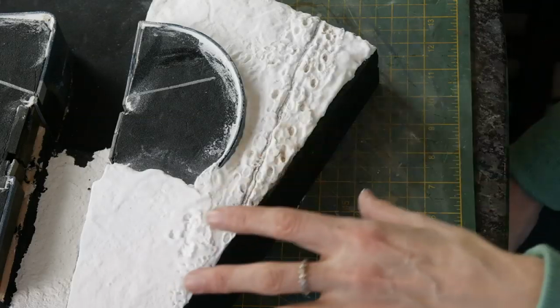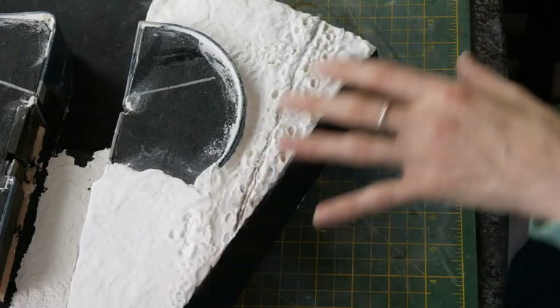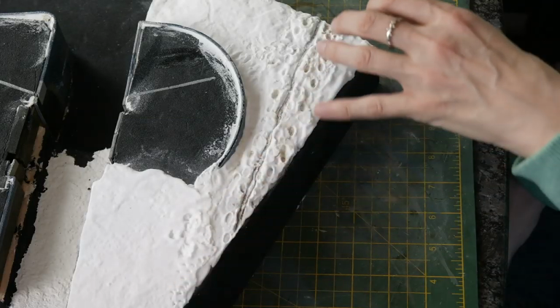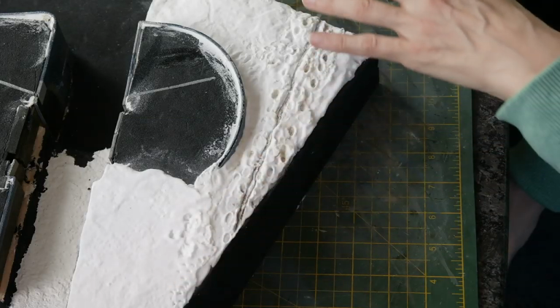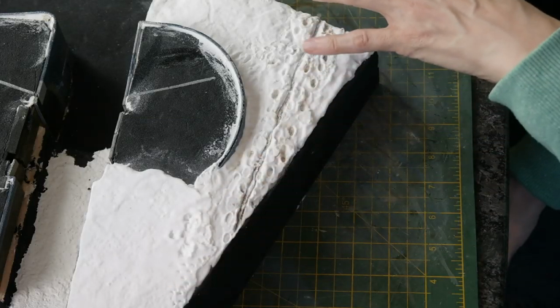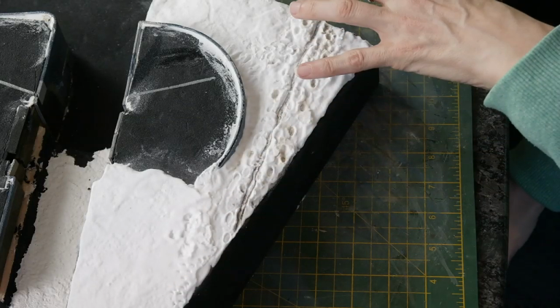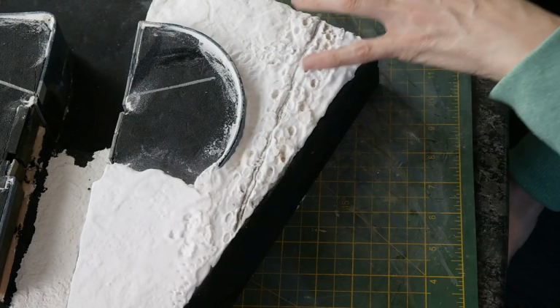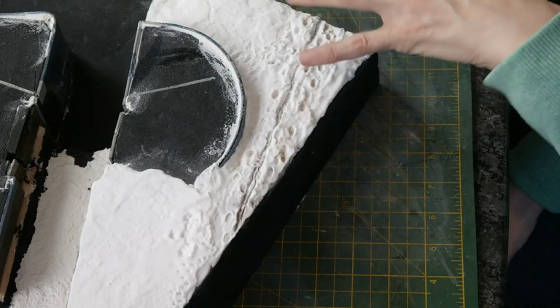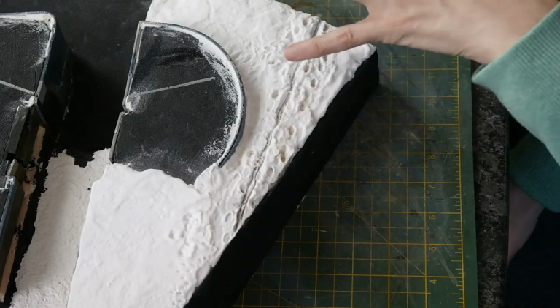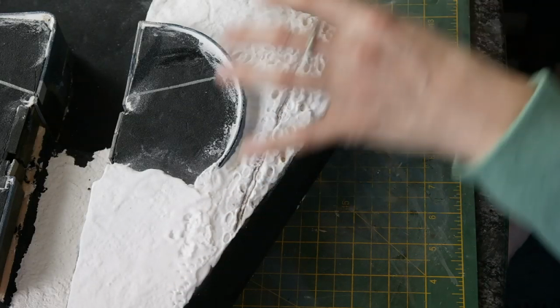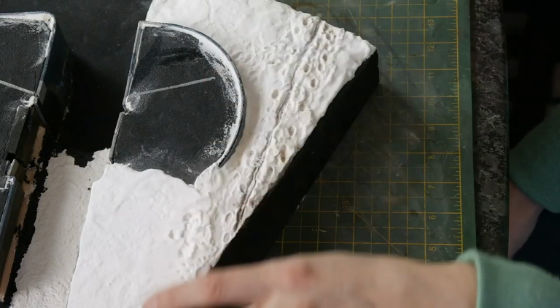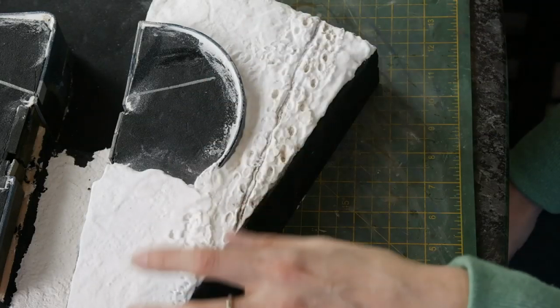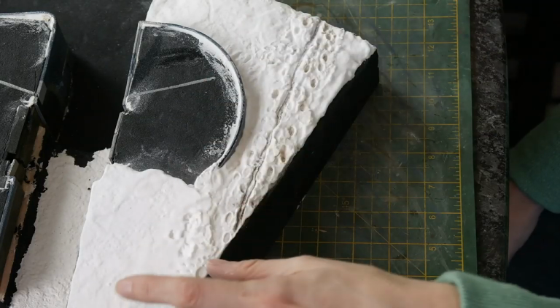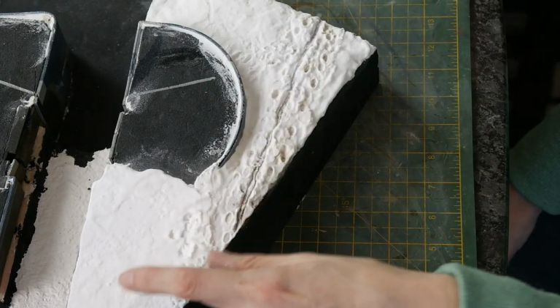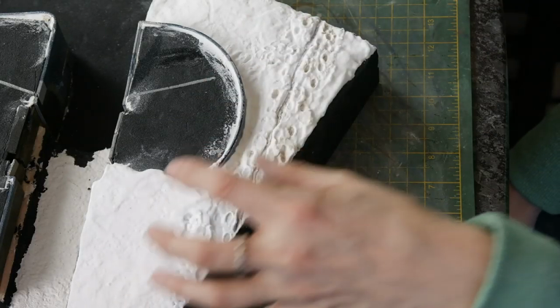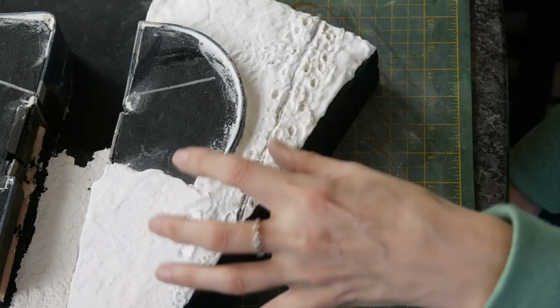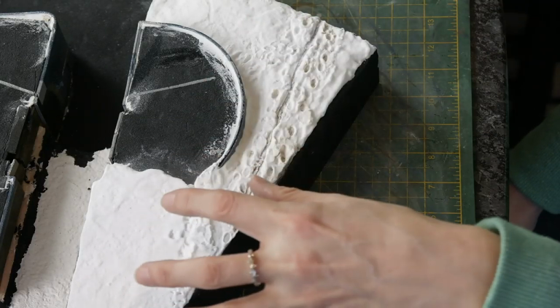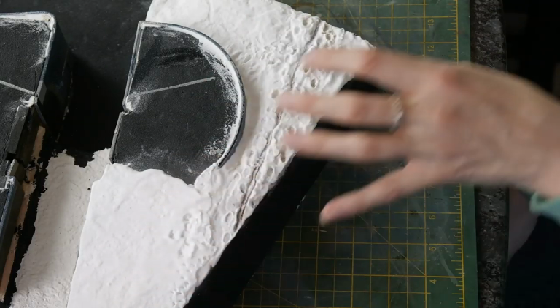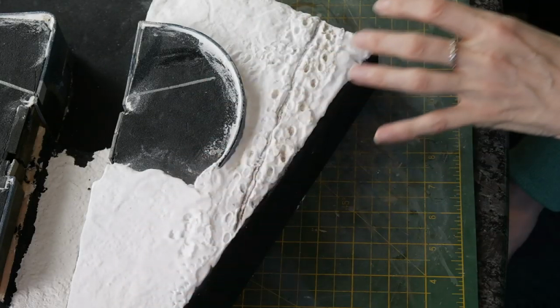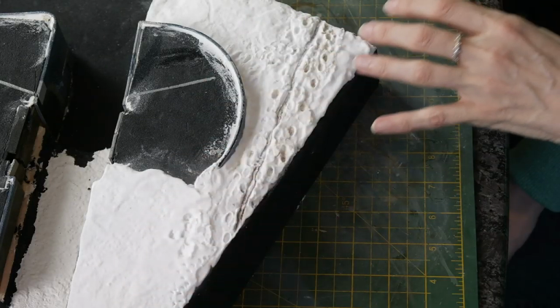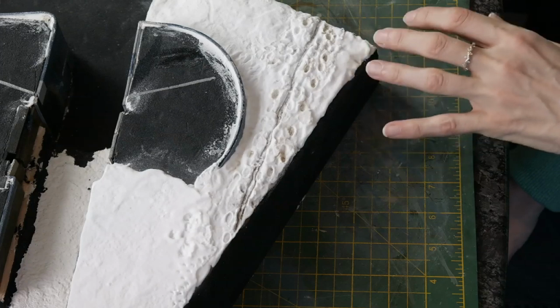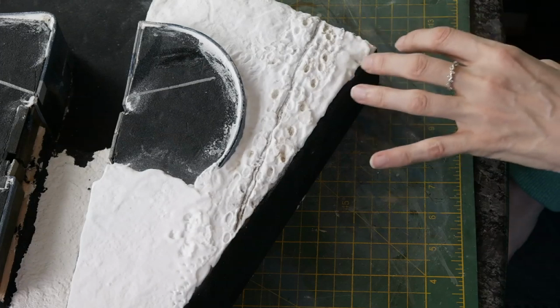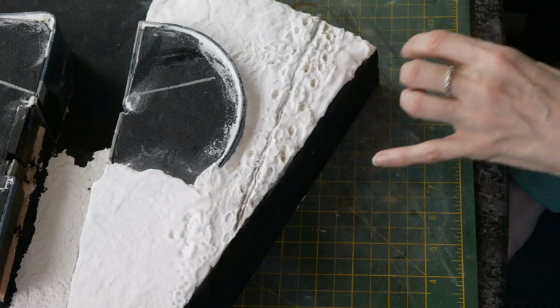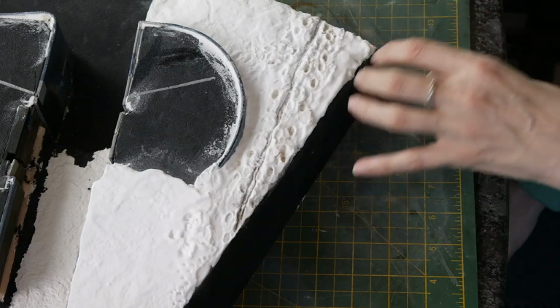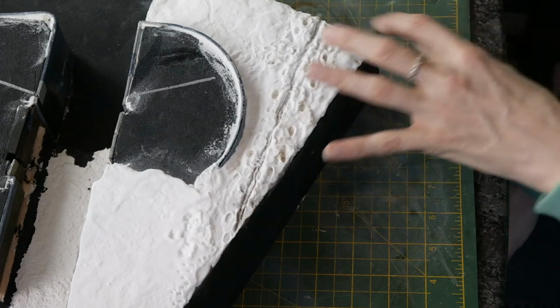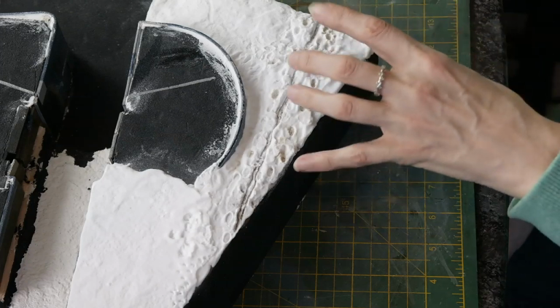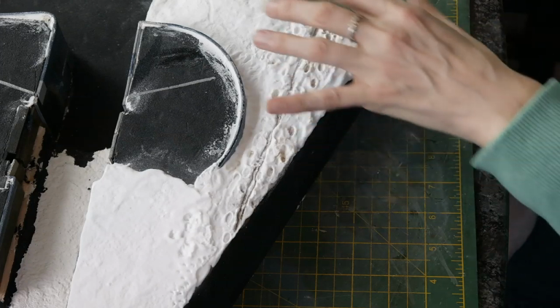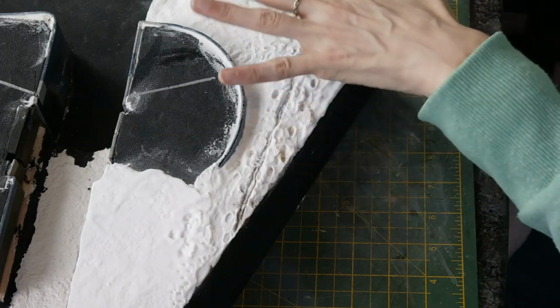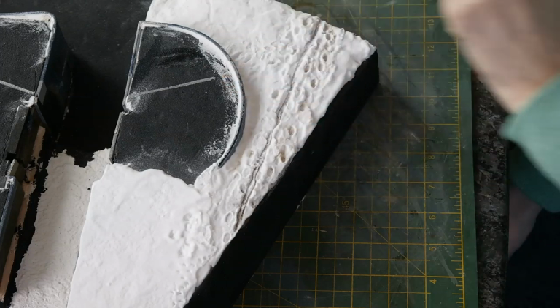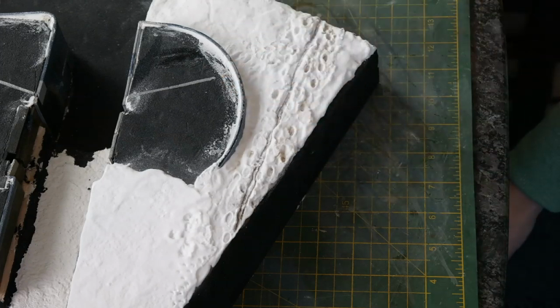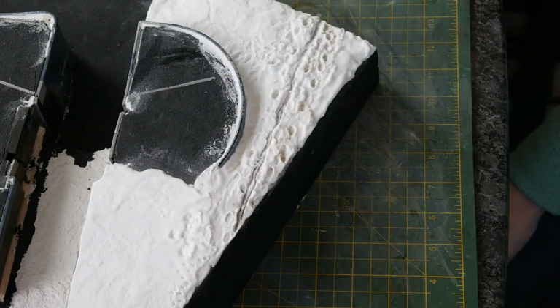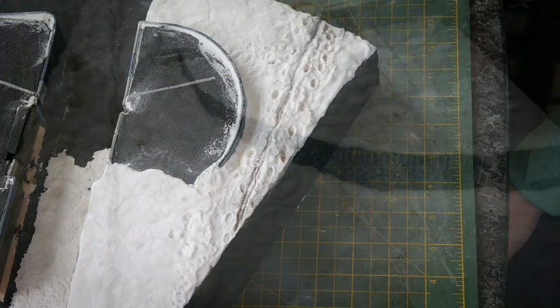As it sets up you can see it looks a little bit more solid. This is what it's like when it's fresh — it dries to a little bit more of a solid look.